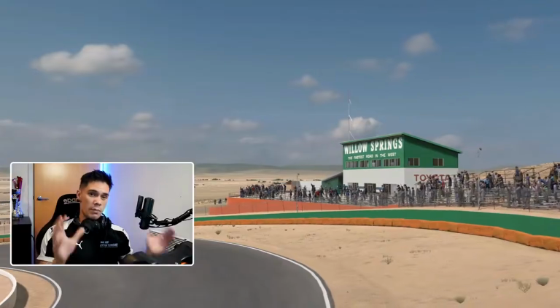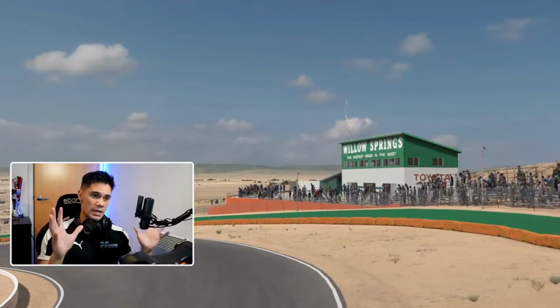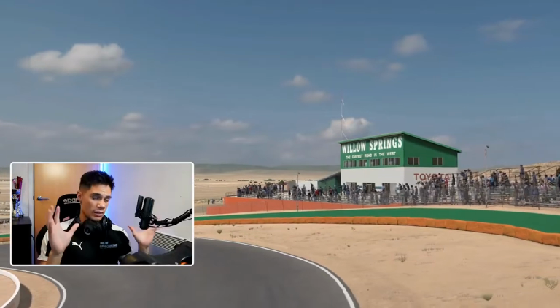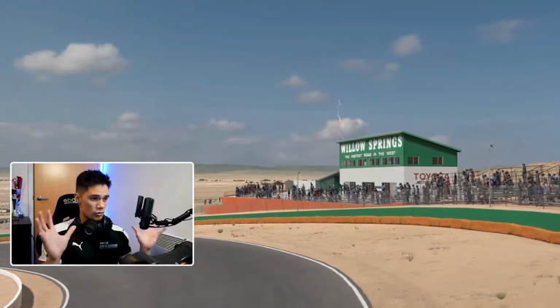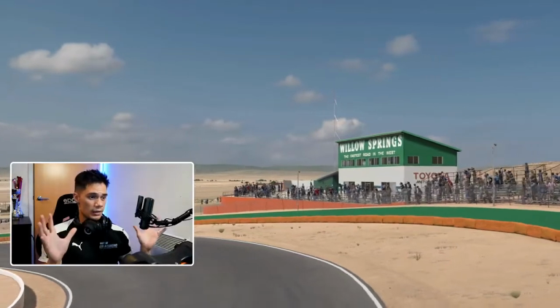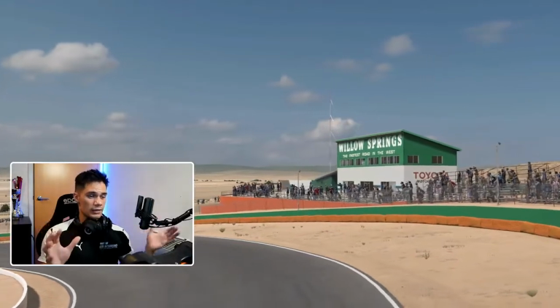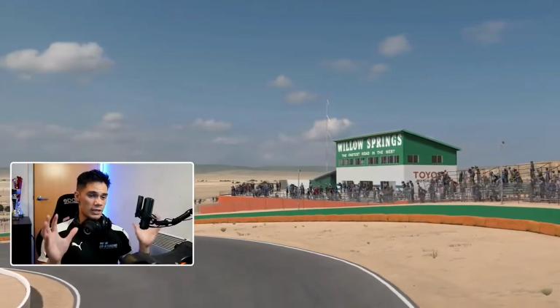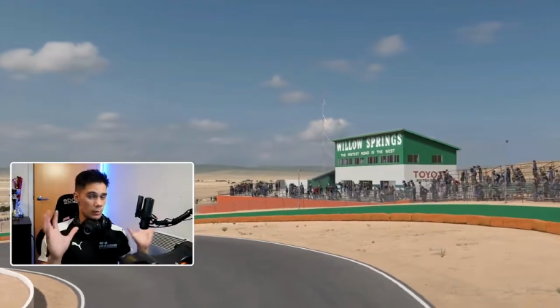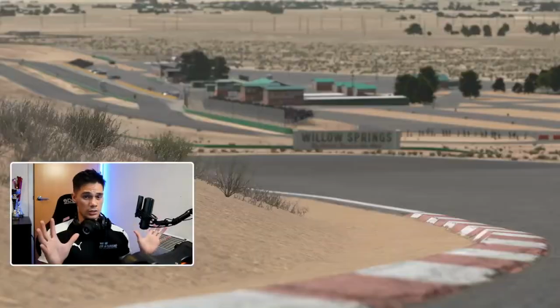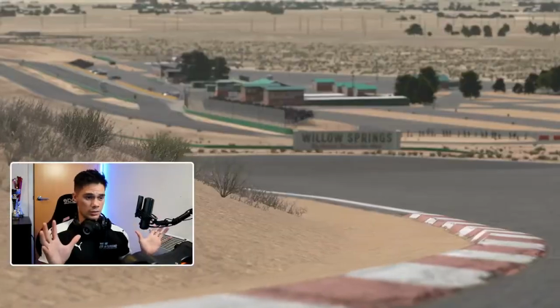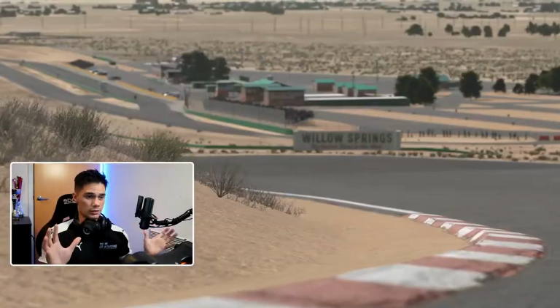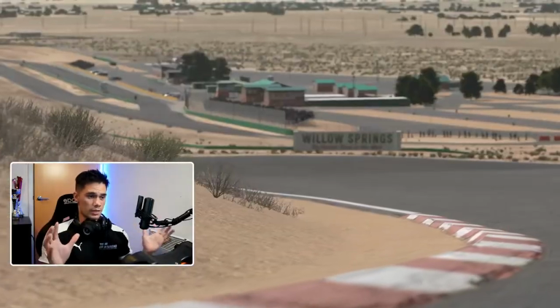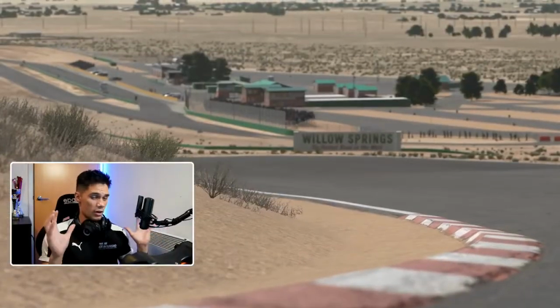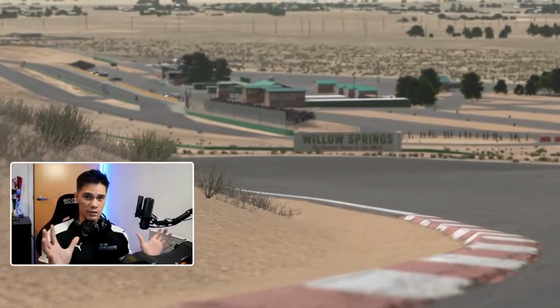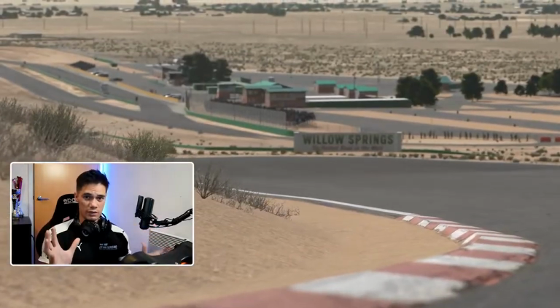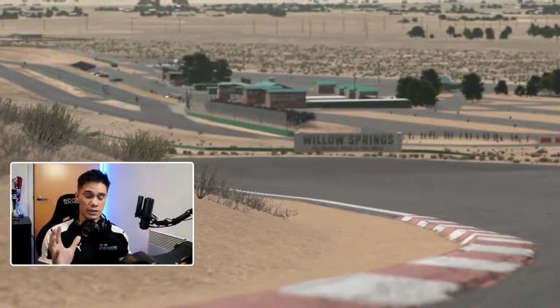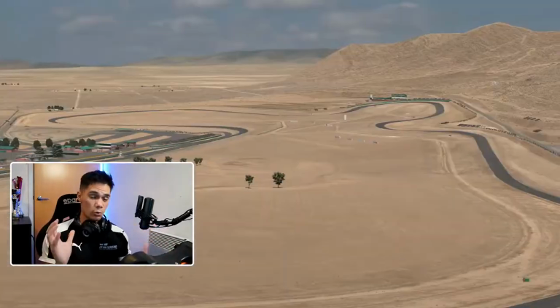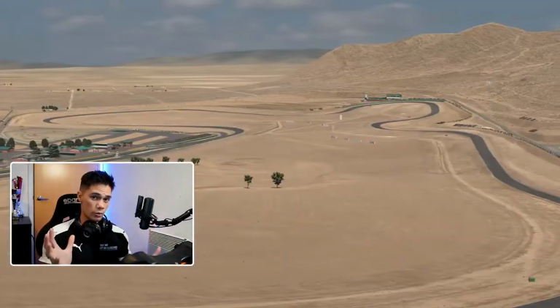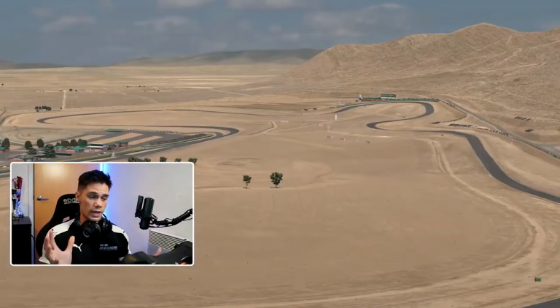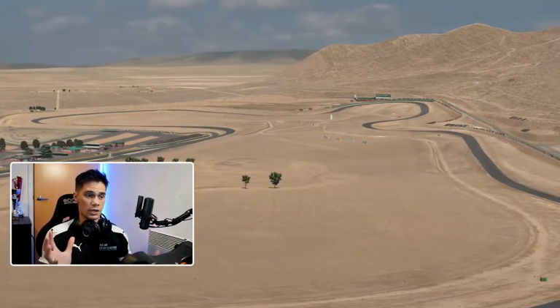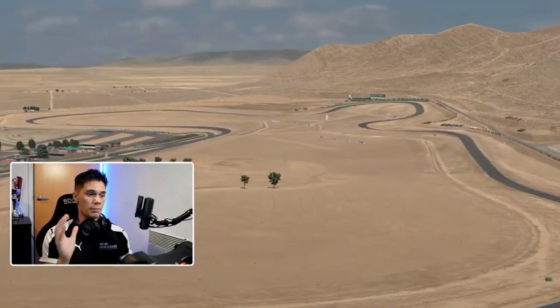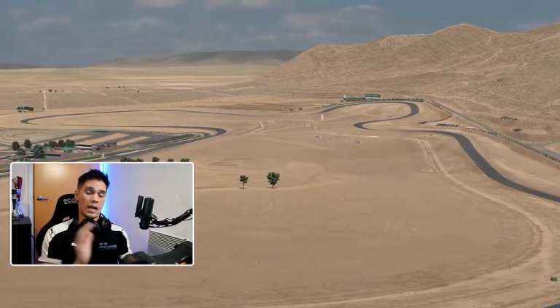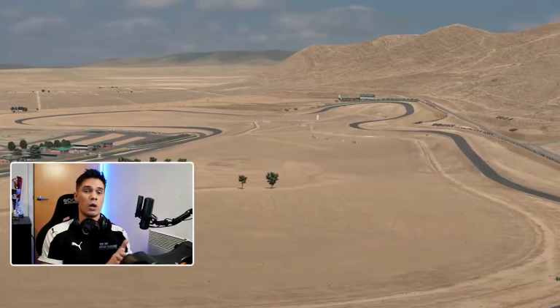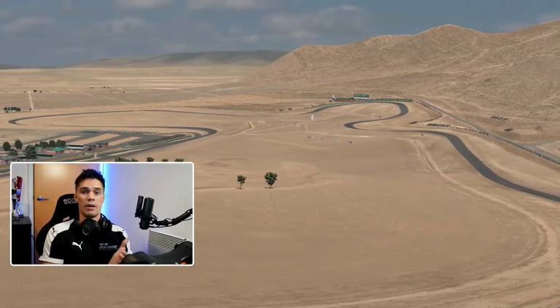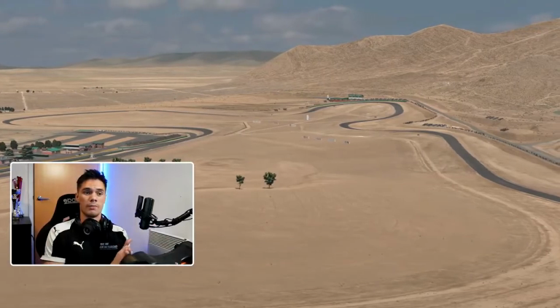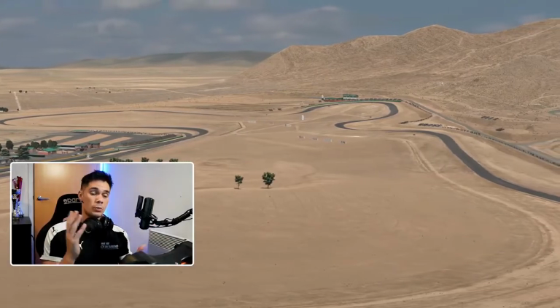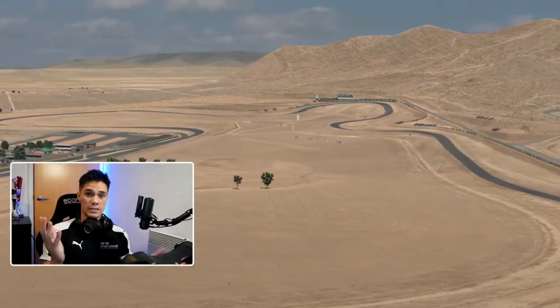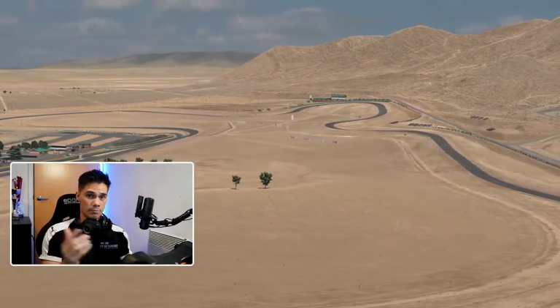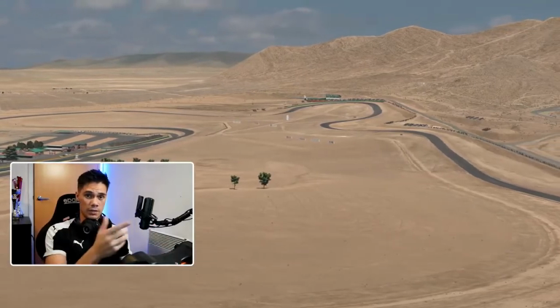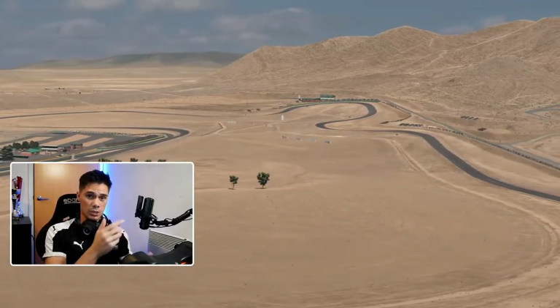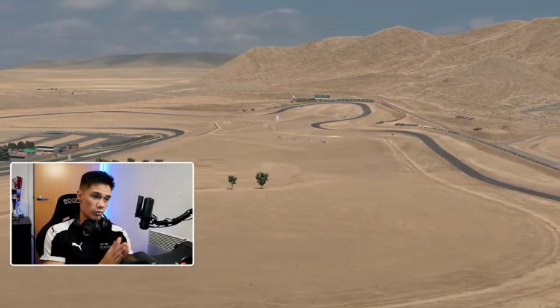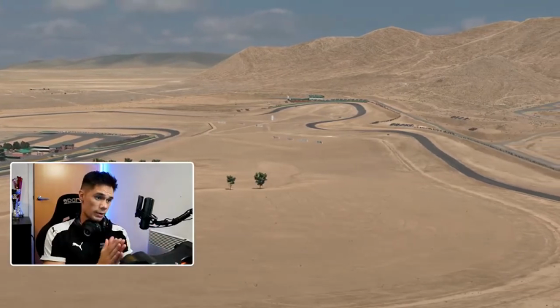For me, this track is ominous. It's very unforgiving. It's old school in nature, but that's why we love it. So with that said, let's jump straight in.